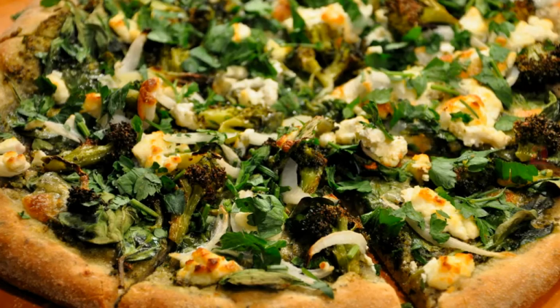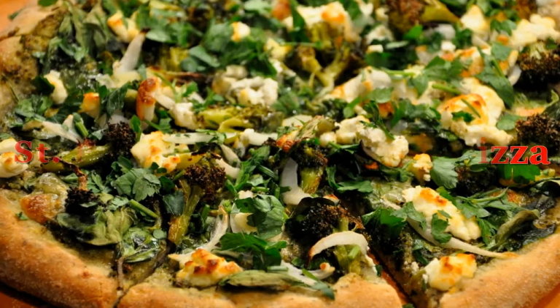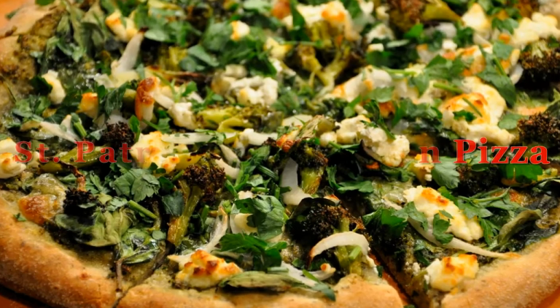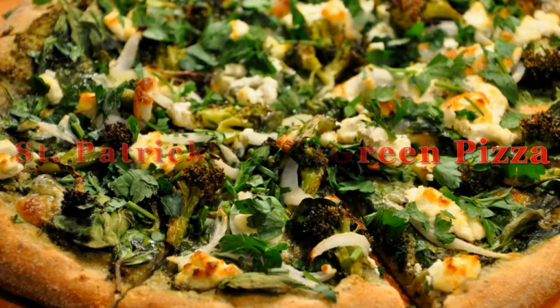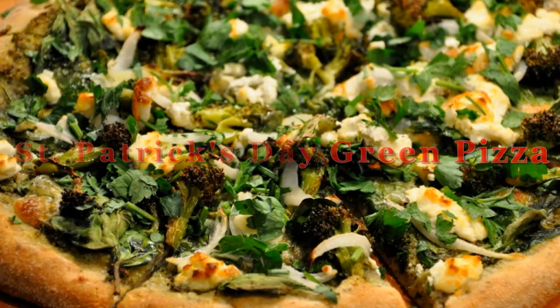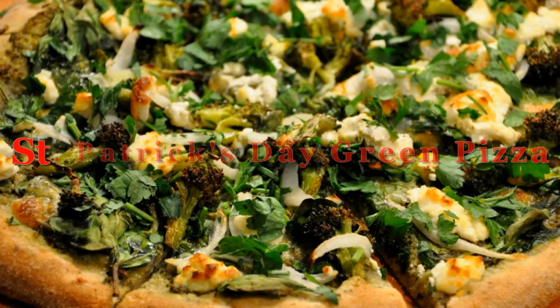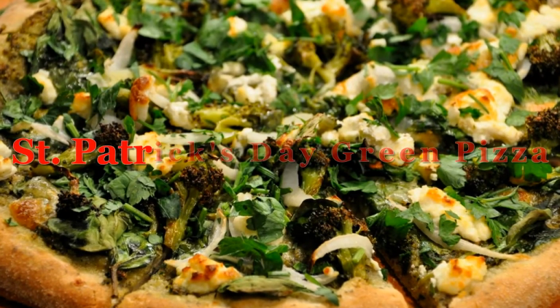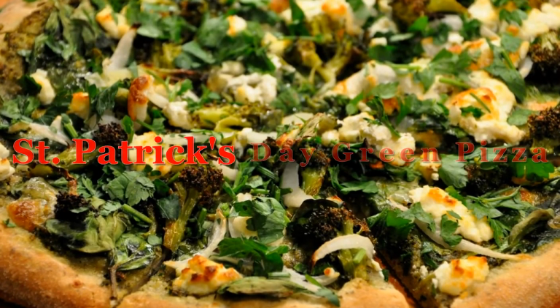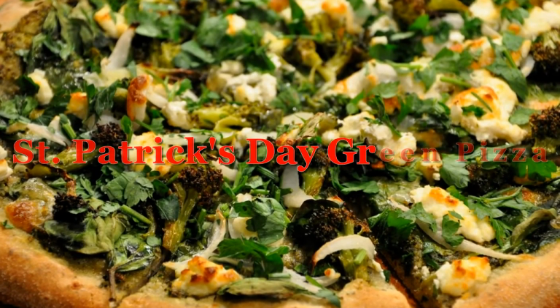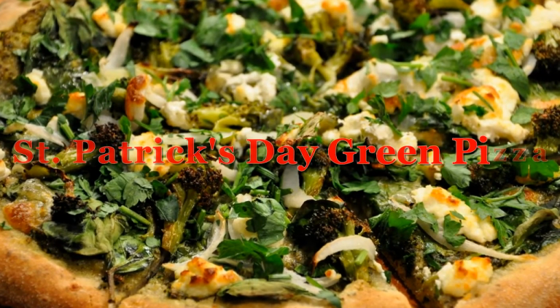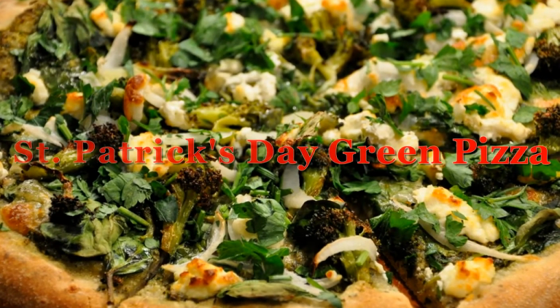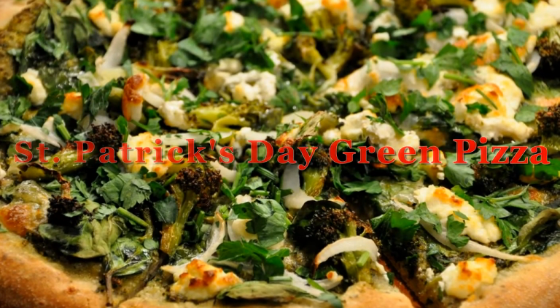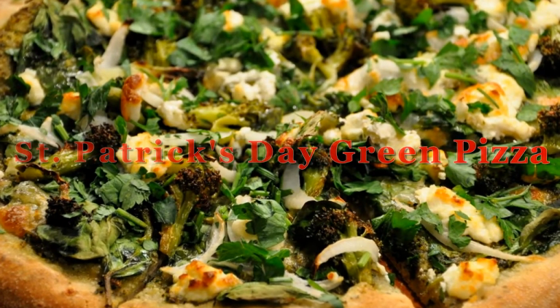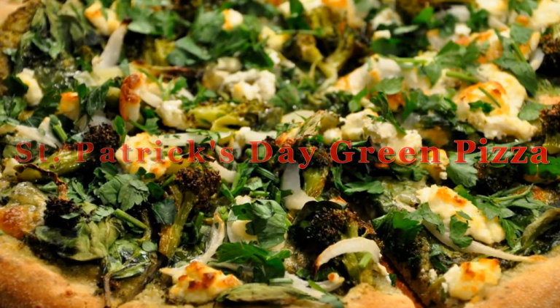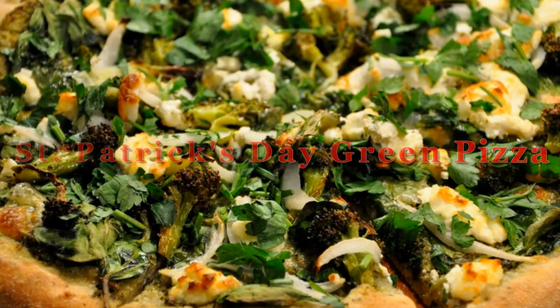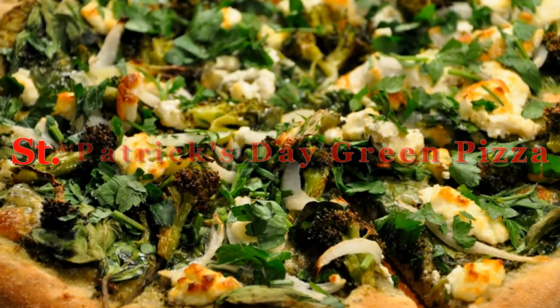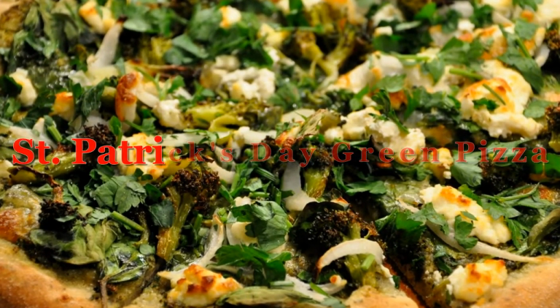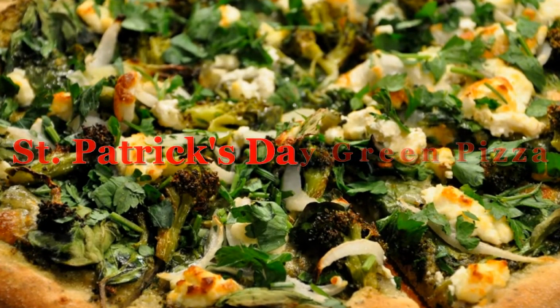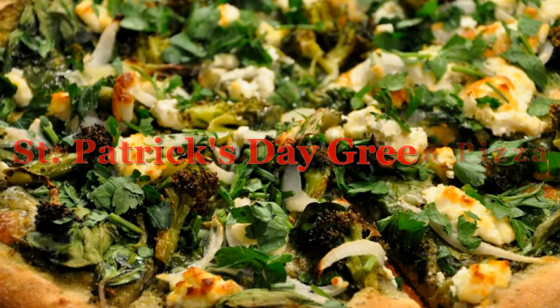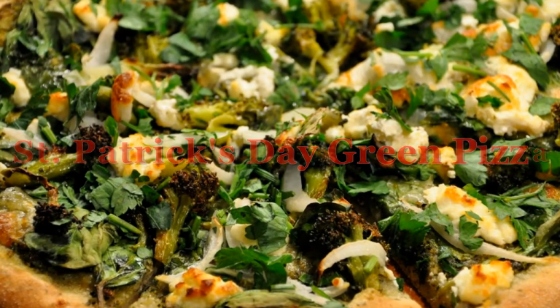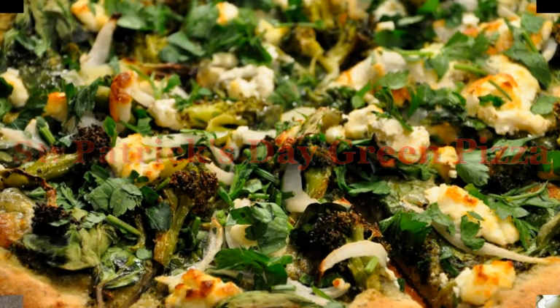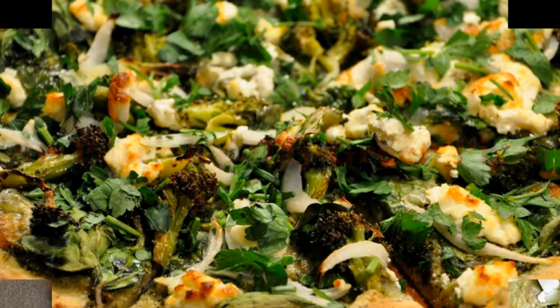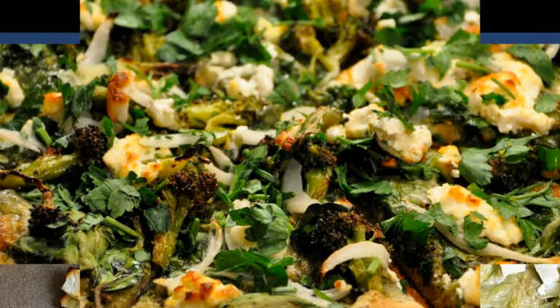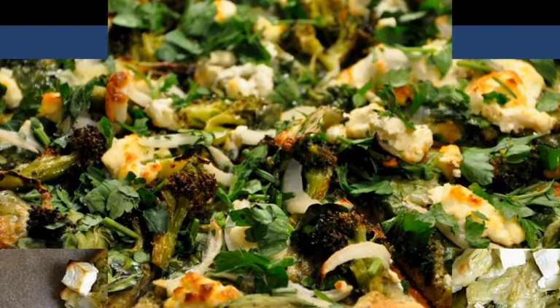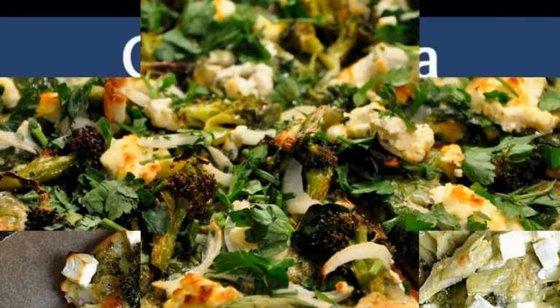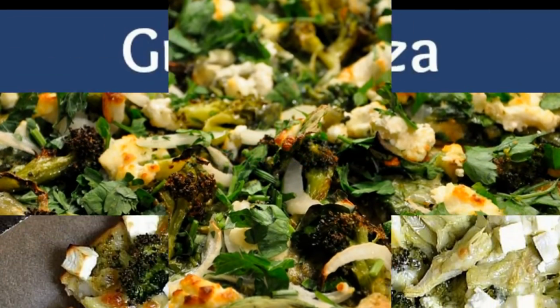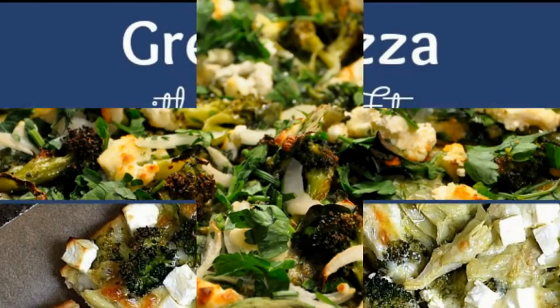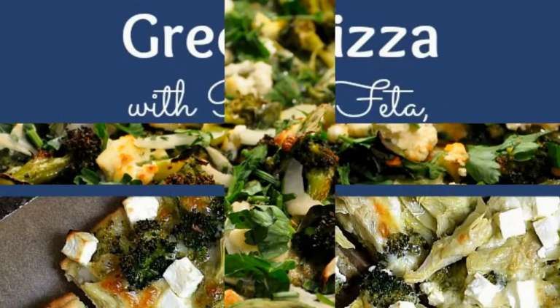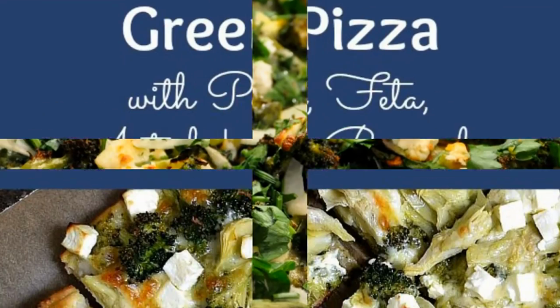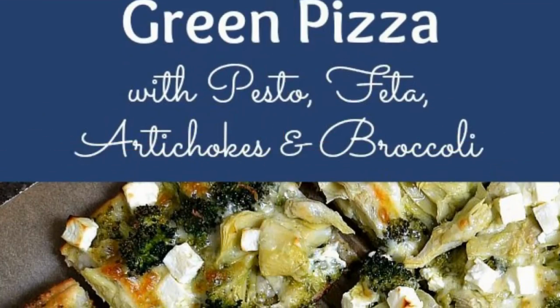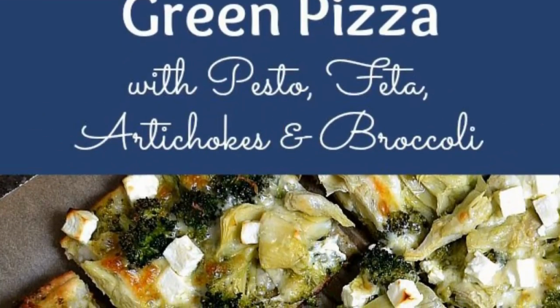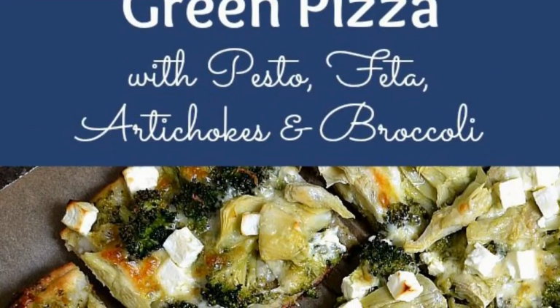Green Pizza Tasty Test for St. Patrick's Day — Green Pizza with Pesto, Feta, Artichokes, and Broccoli.